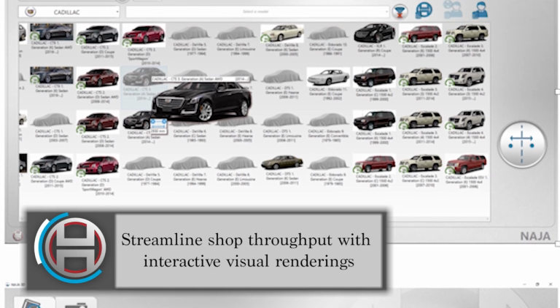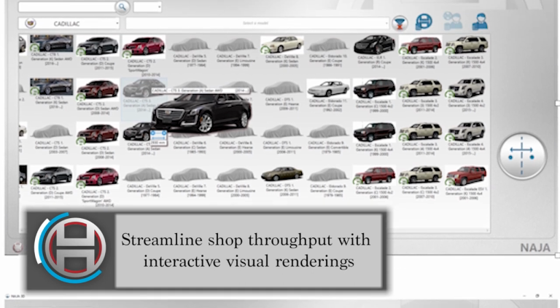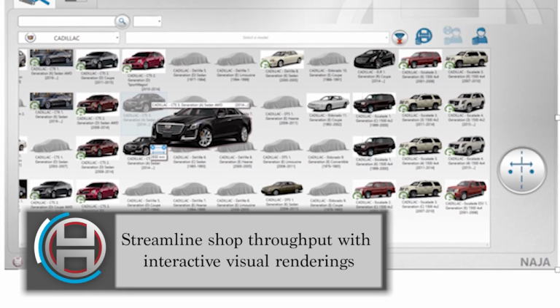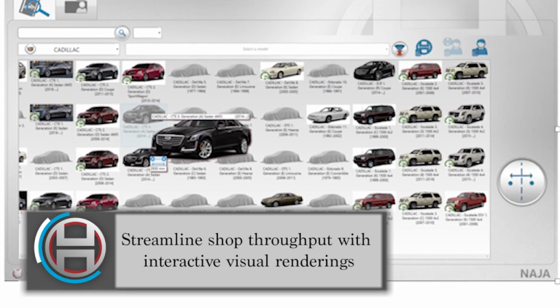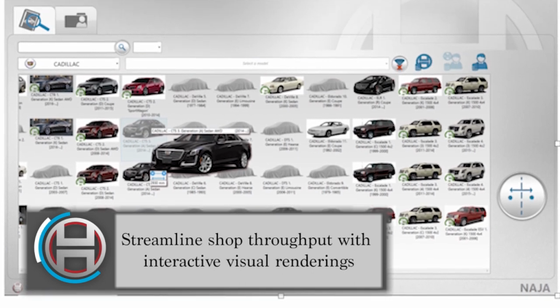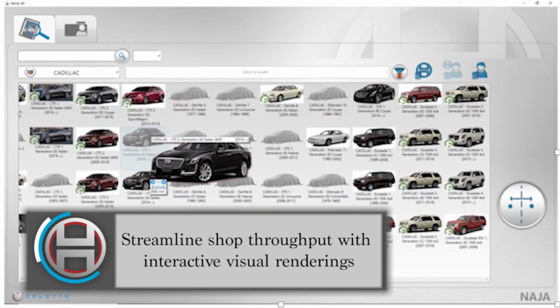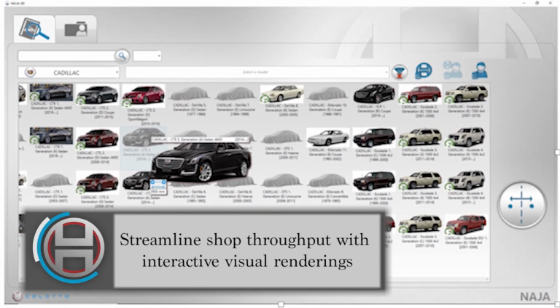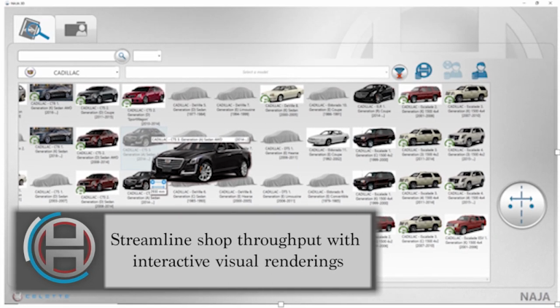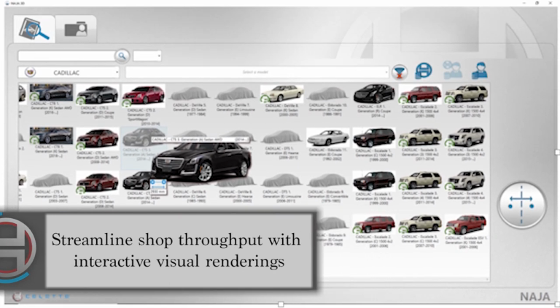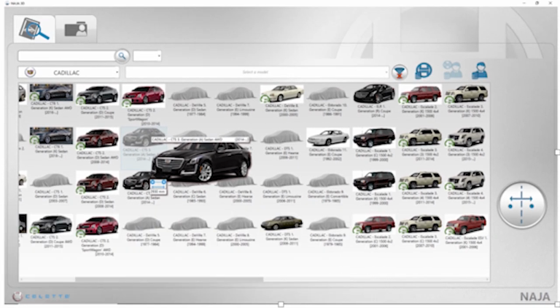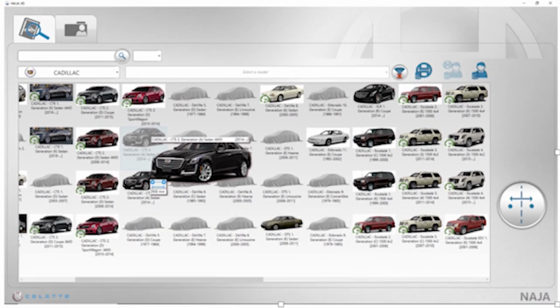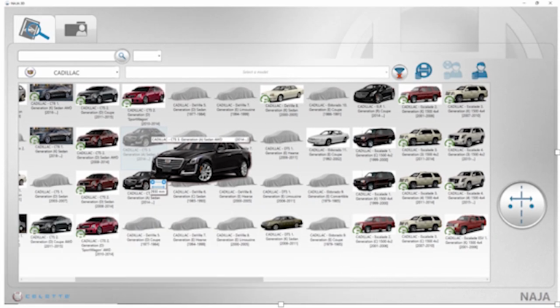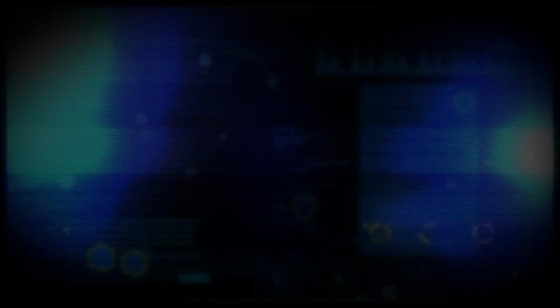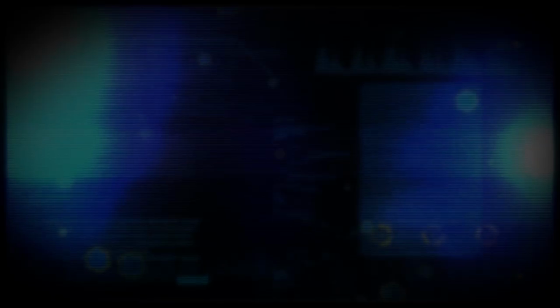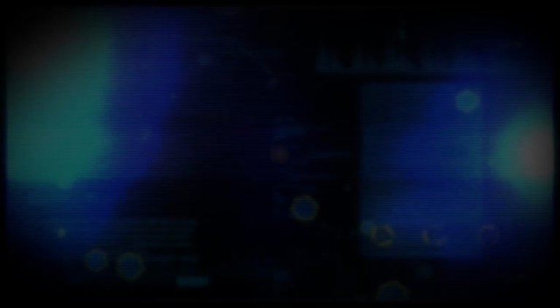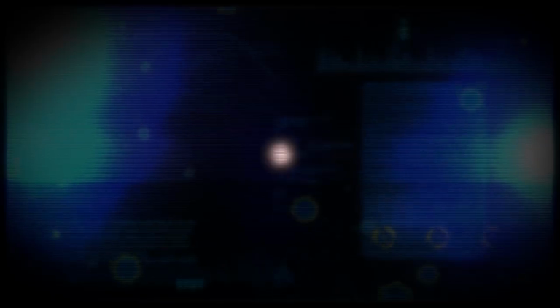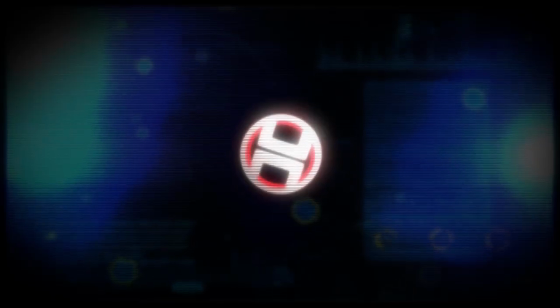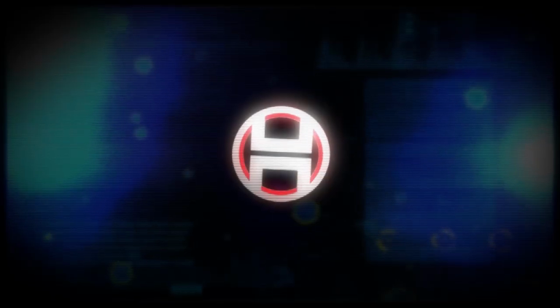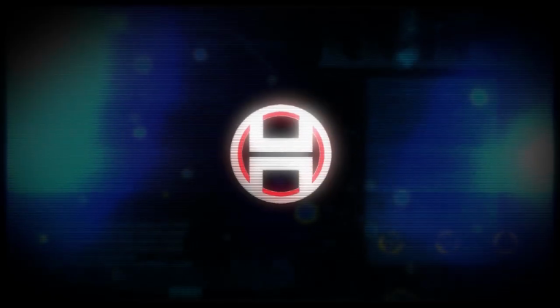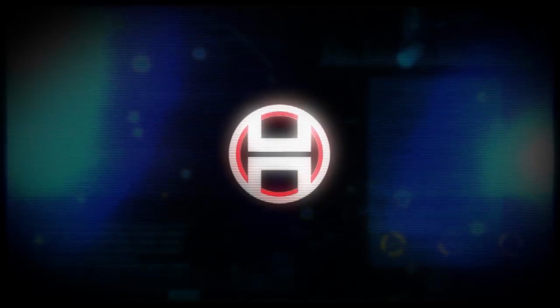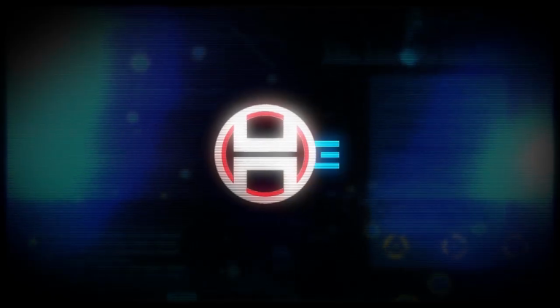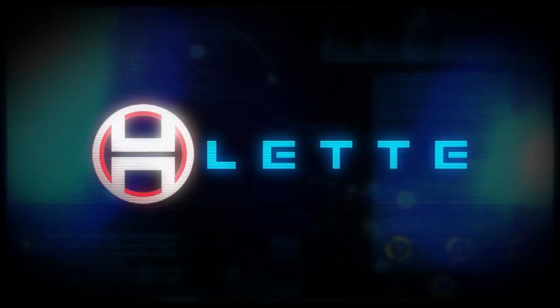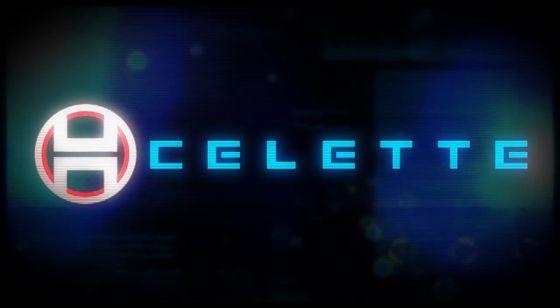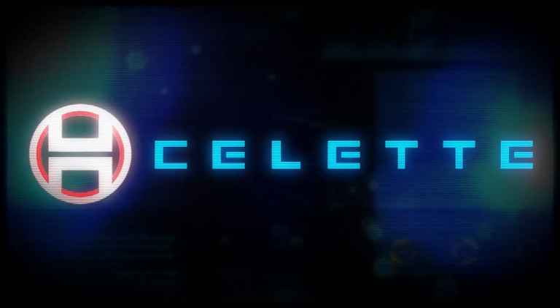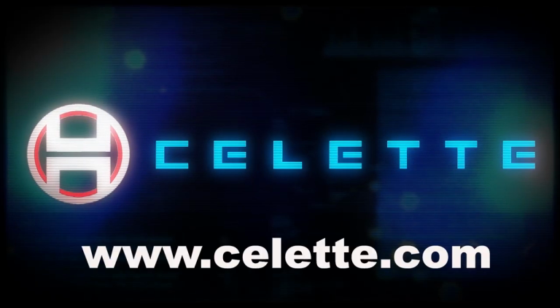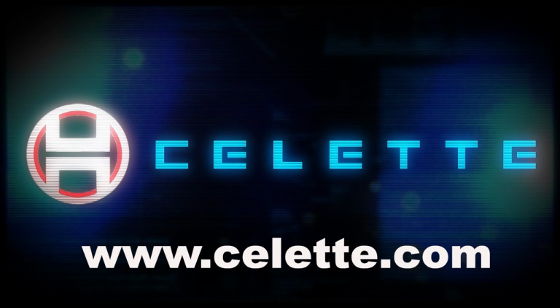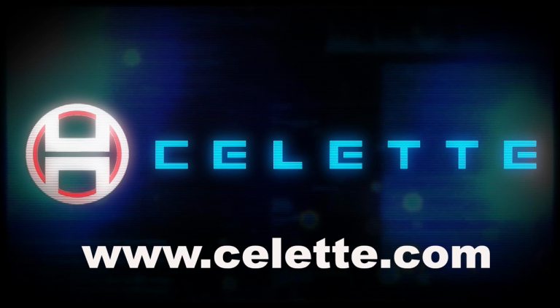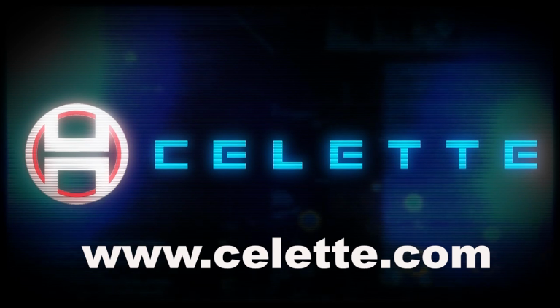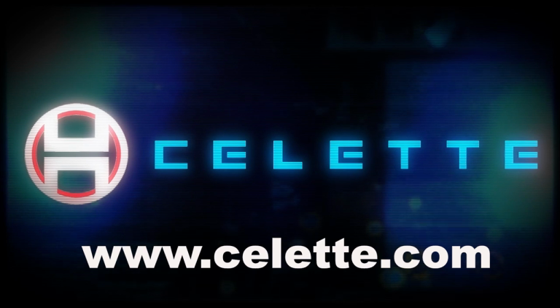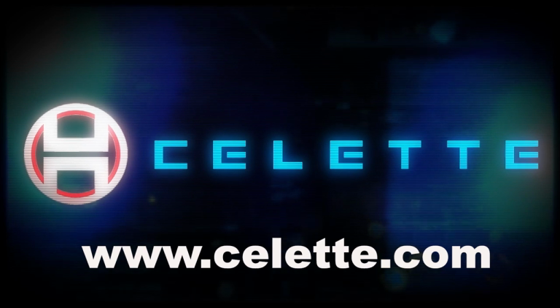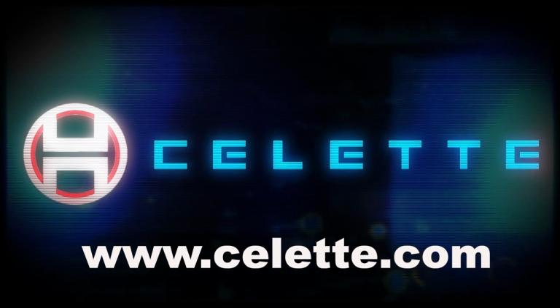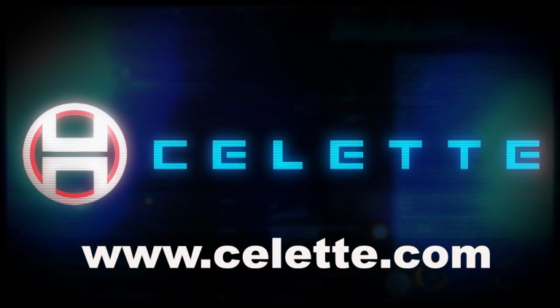For more information on the products featured in this video, visit www.solet.com.